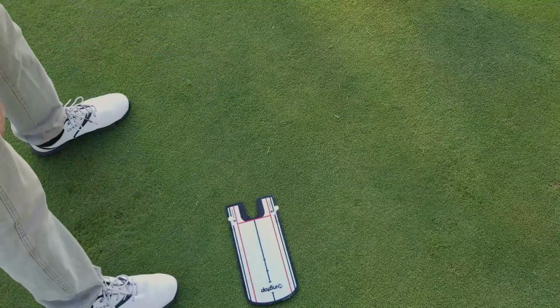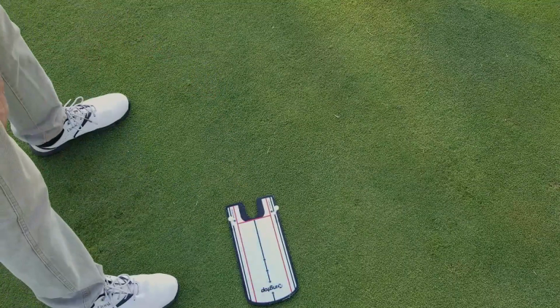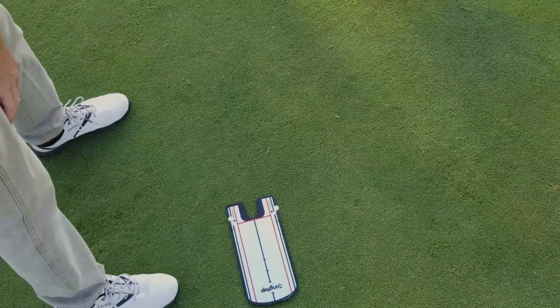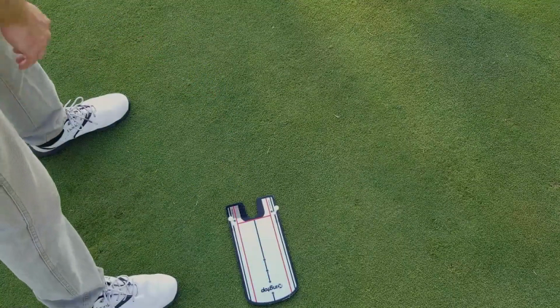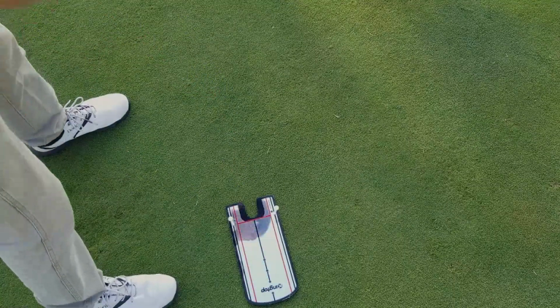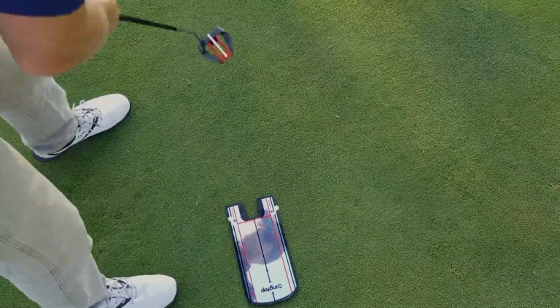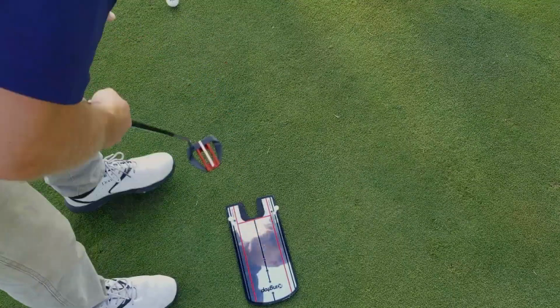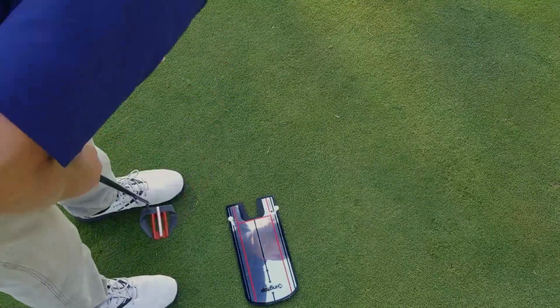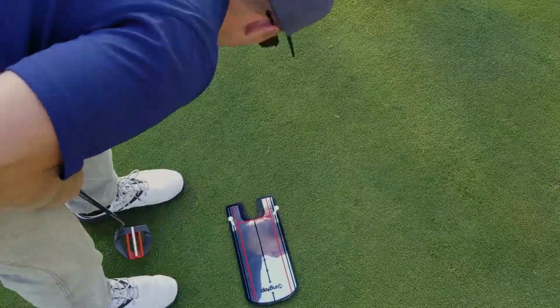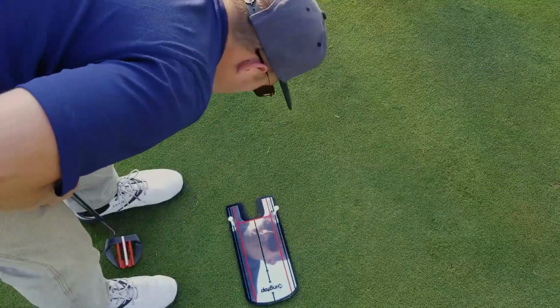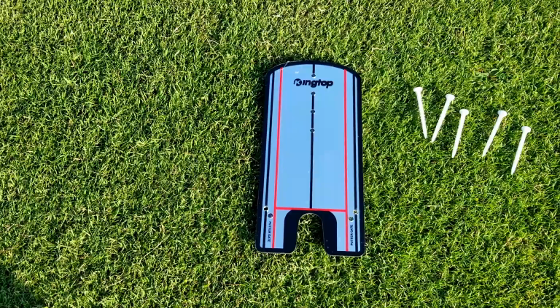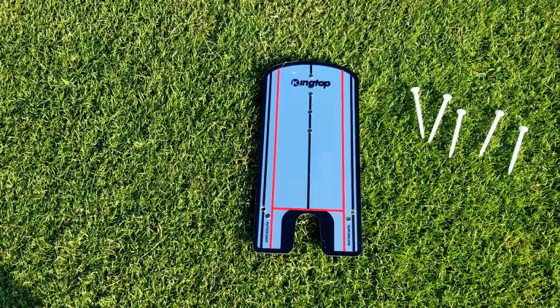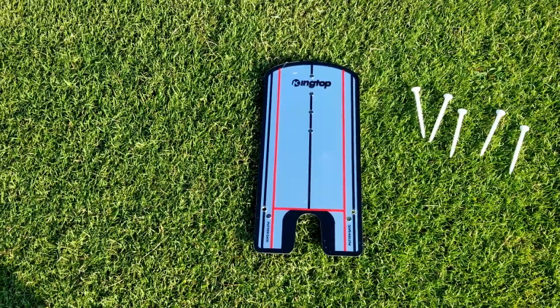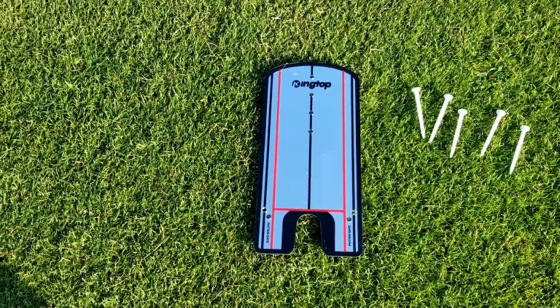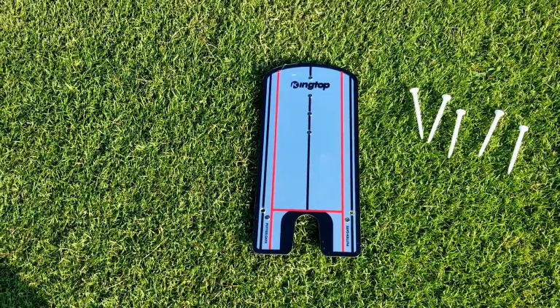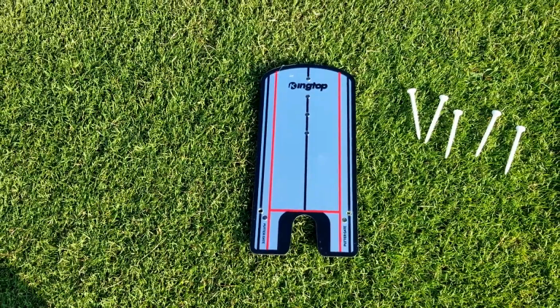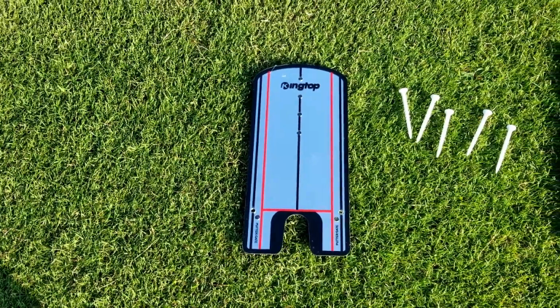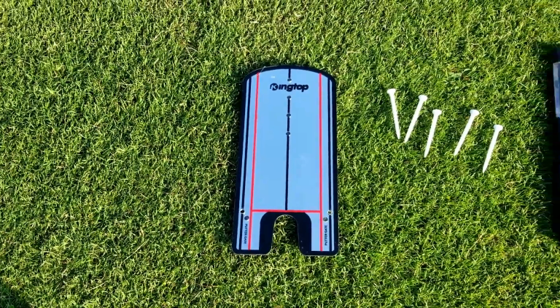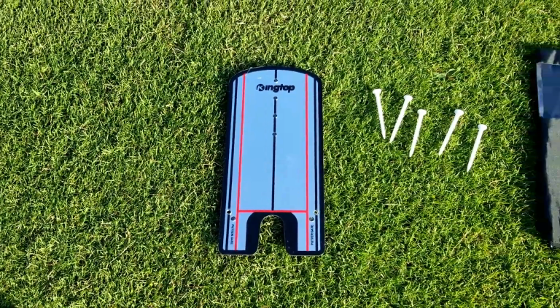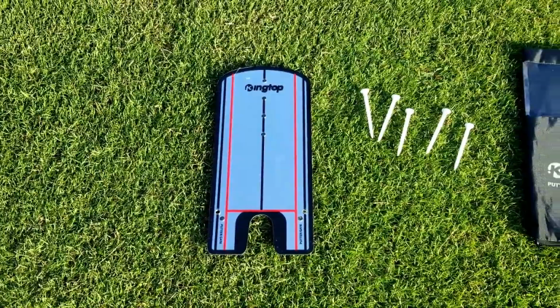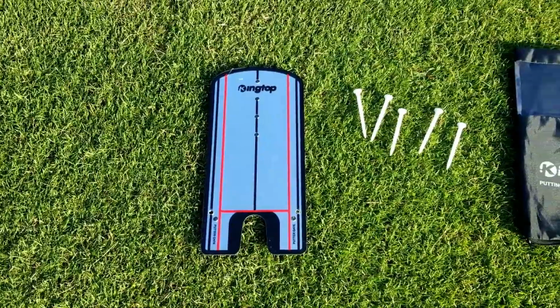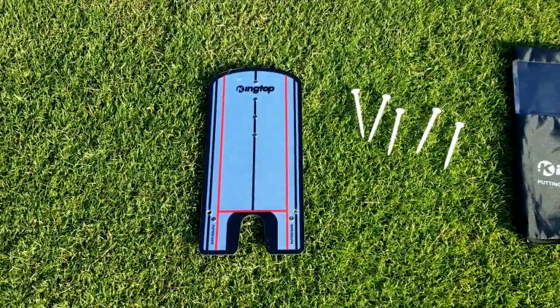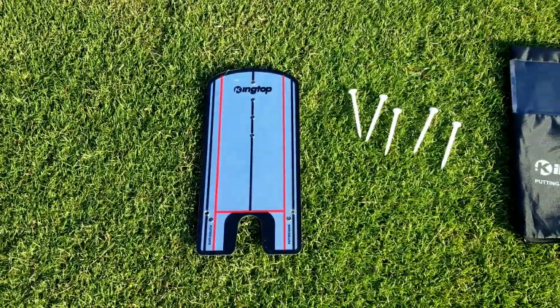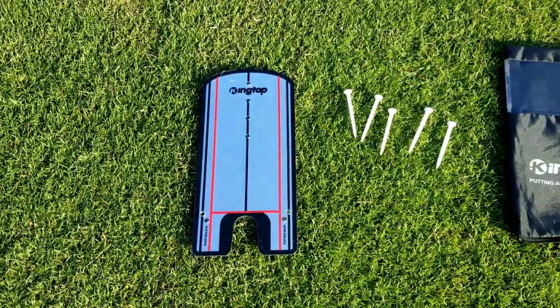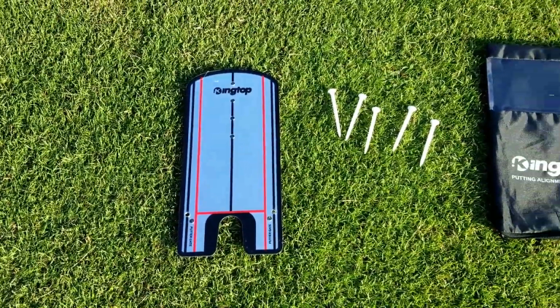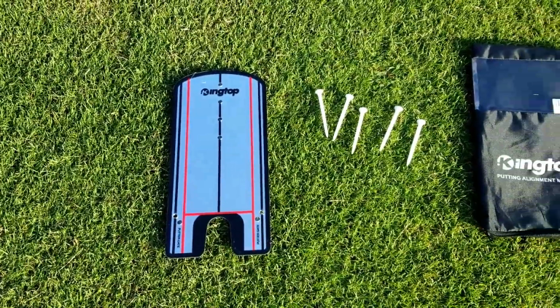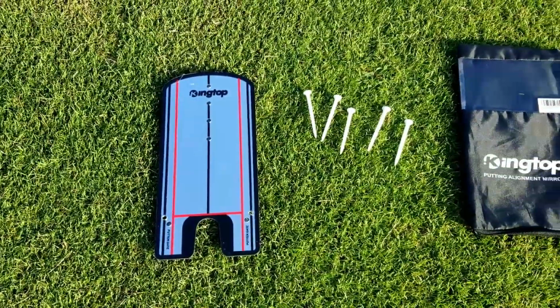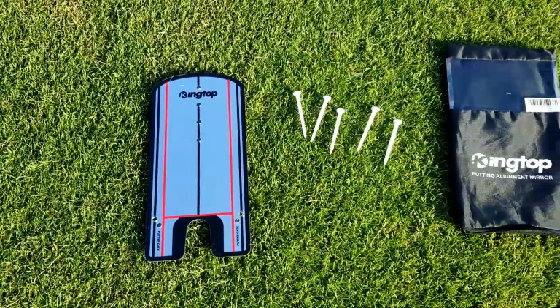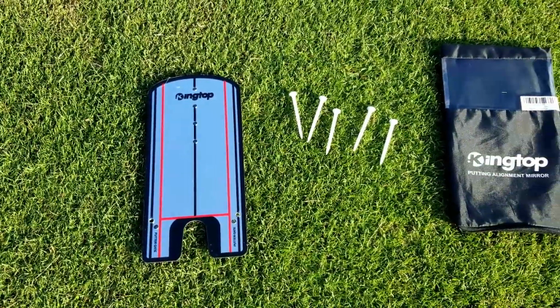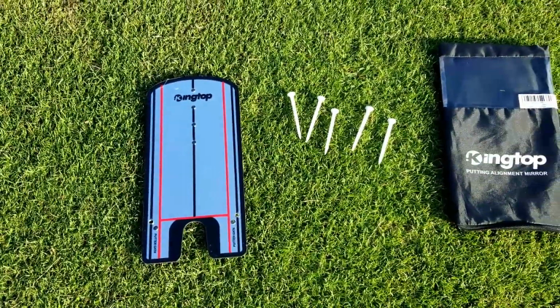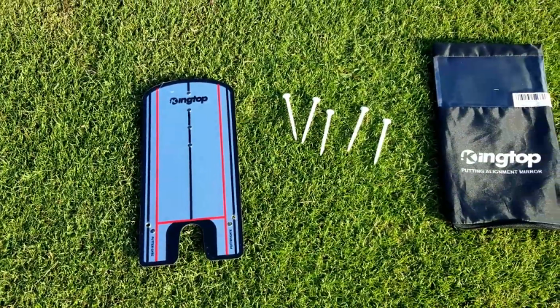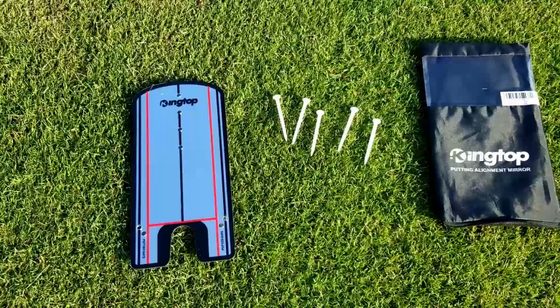The kit comes with the putting mirror itself, five tees, and of course a carry bag to keep everything together.